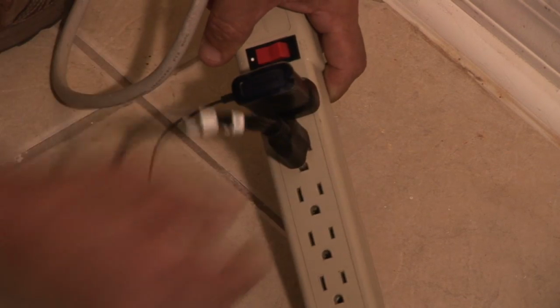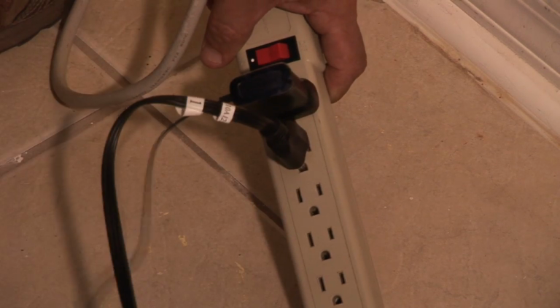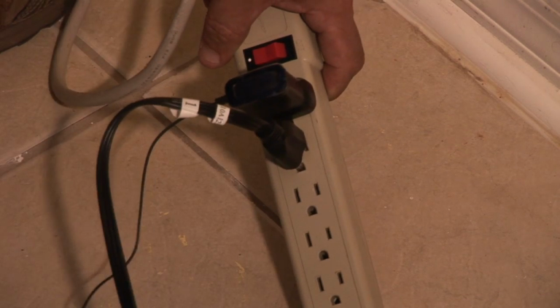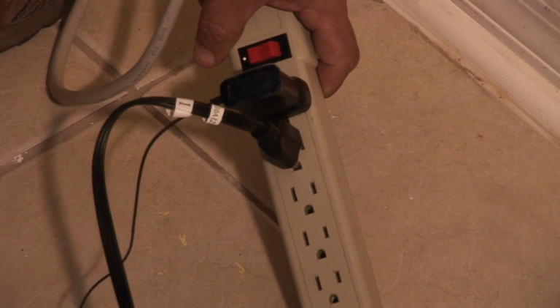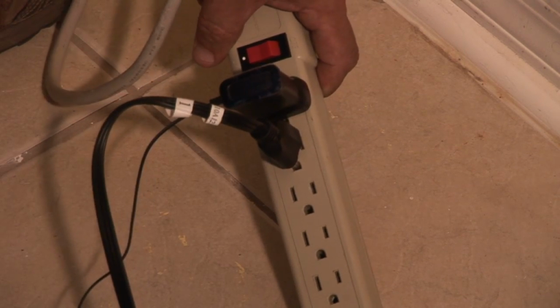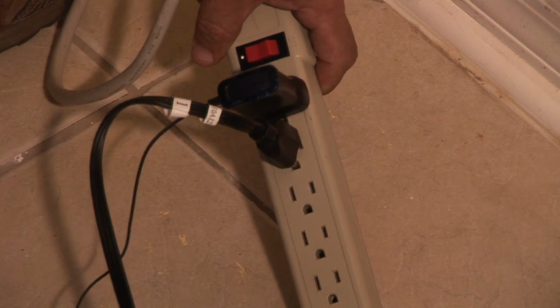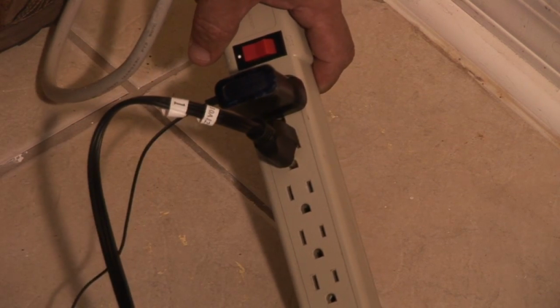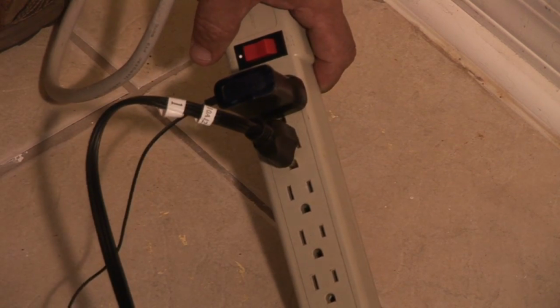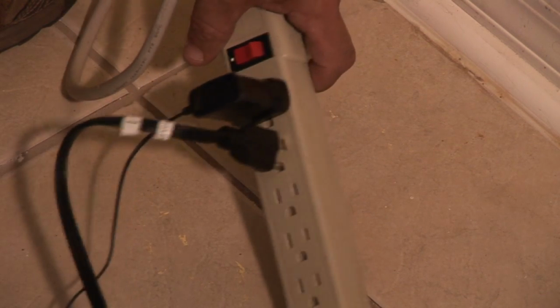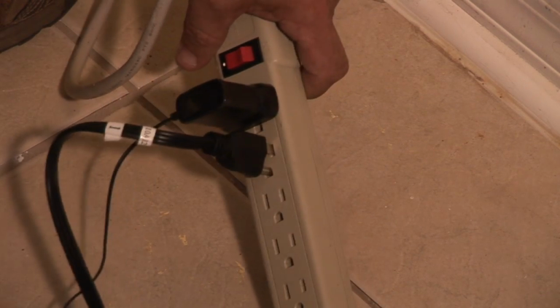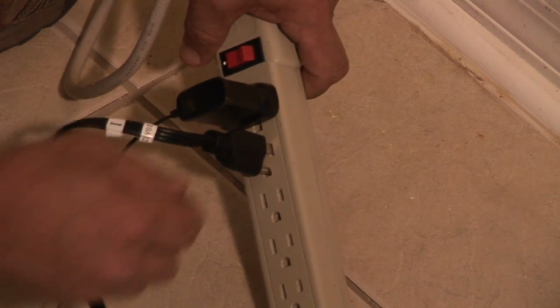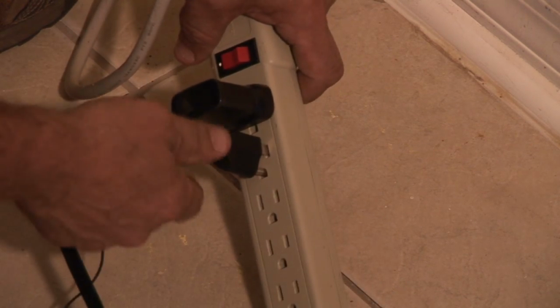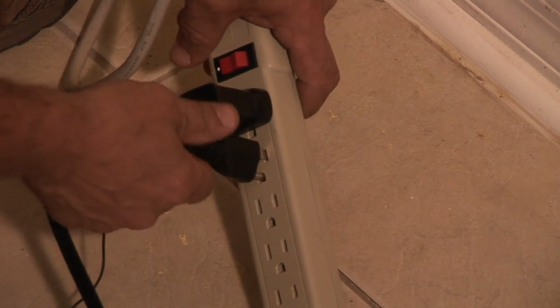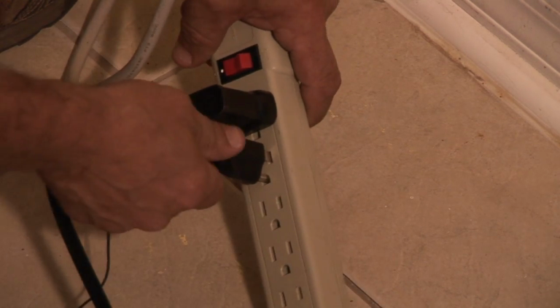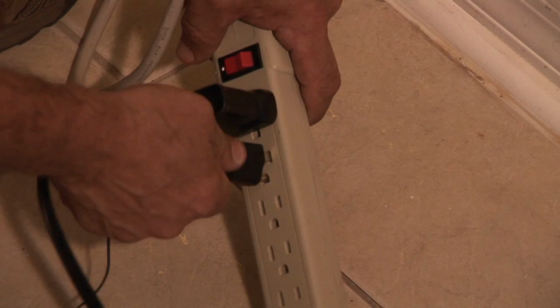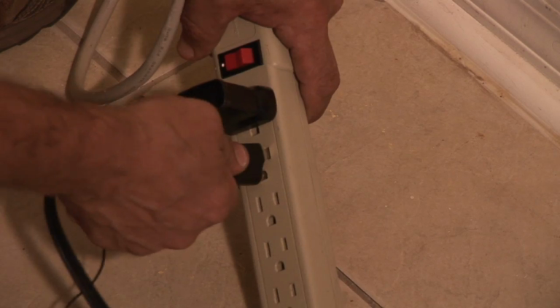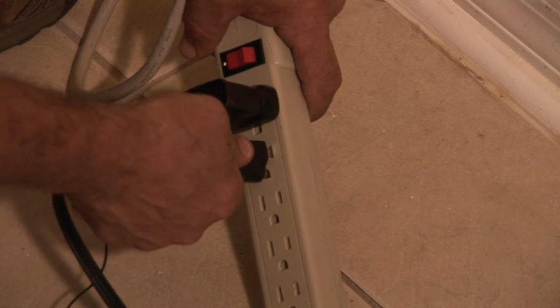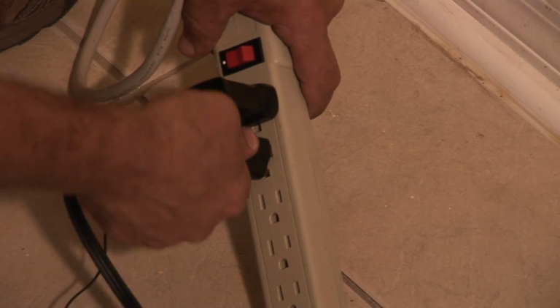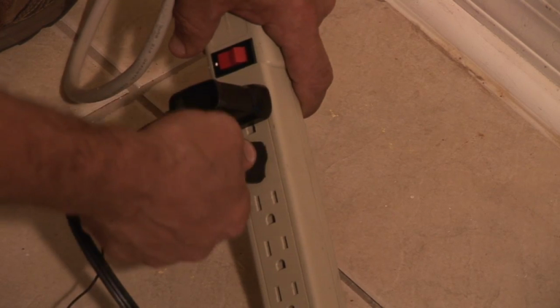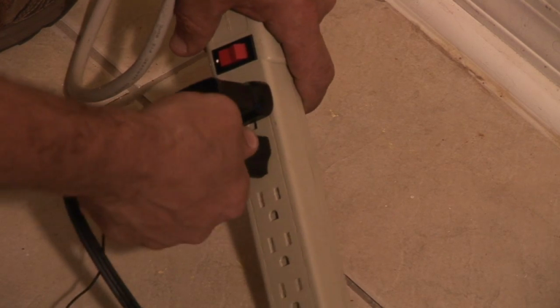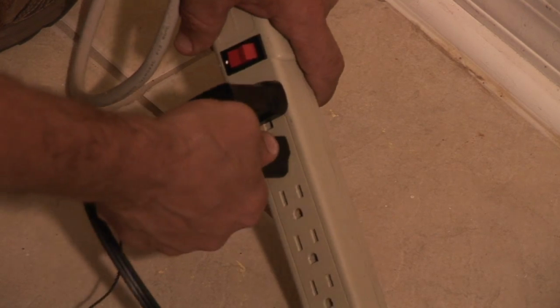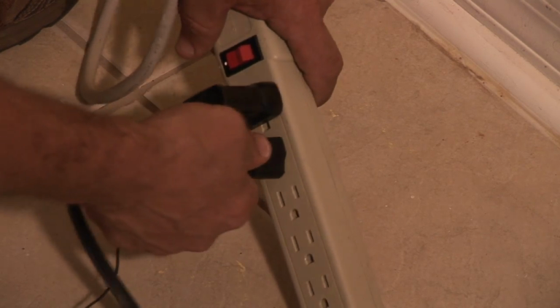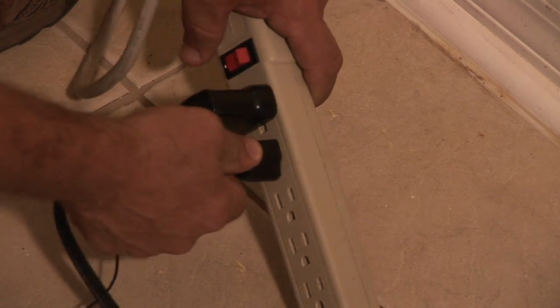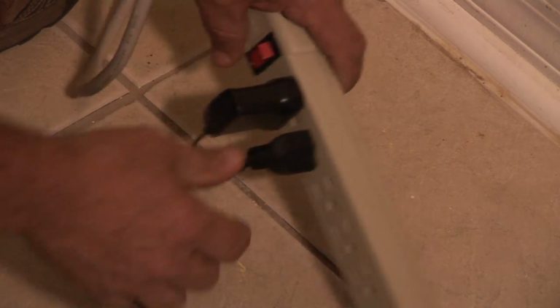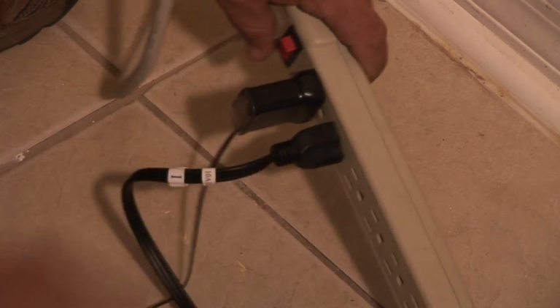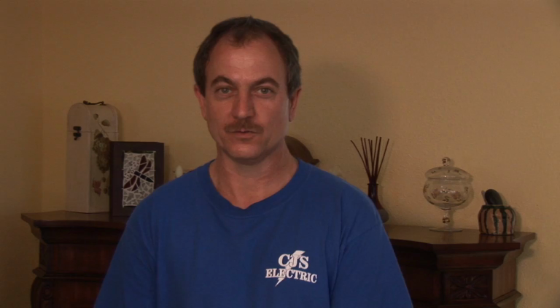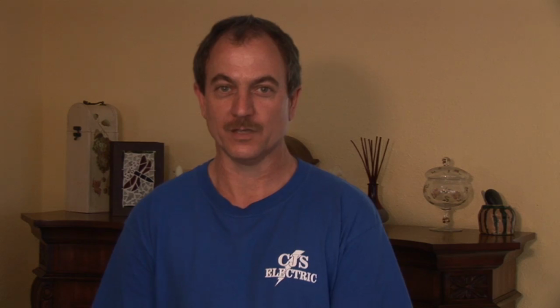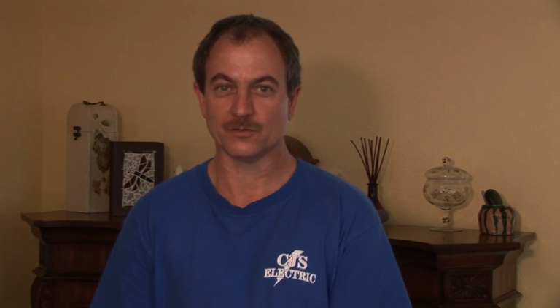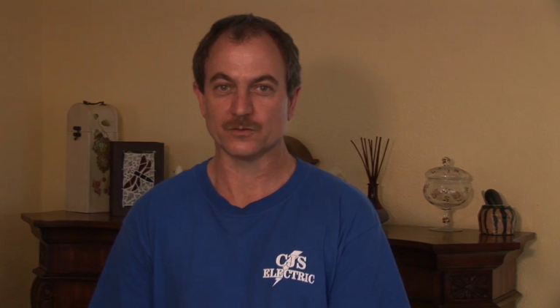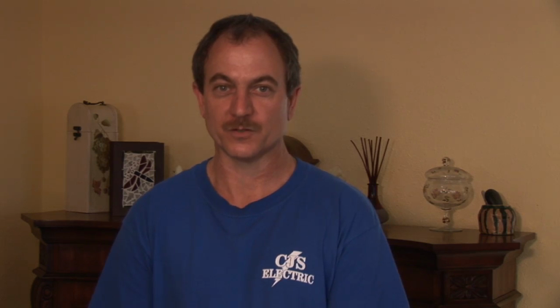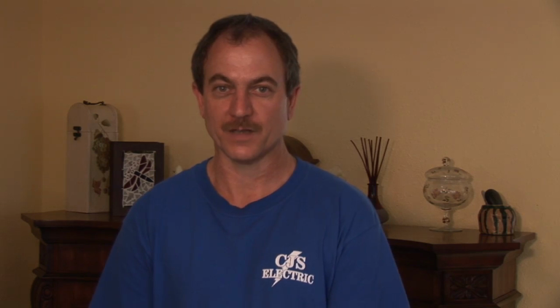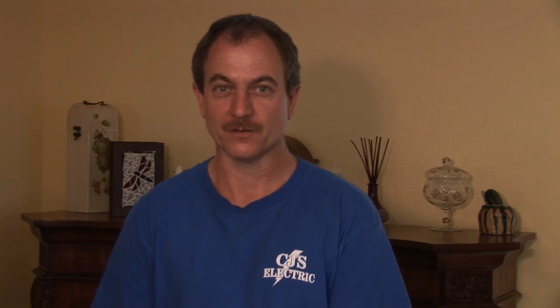I'm Nick Morrow with CJSElectric7, and that's how you best use a surge protector.